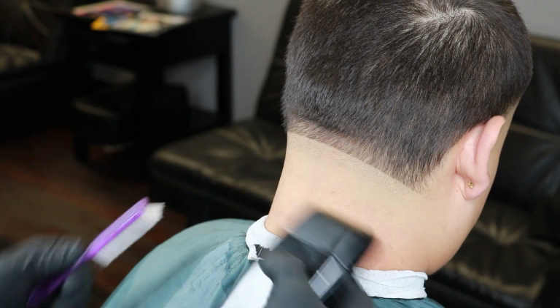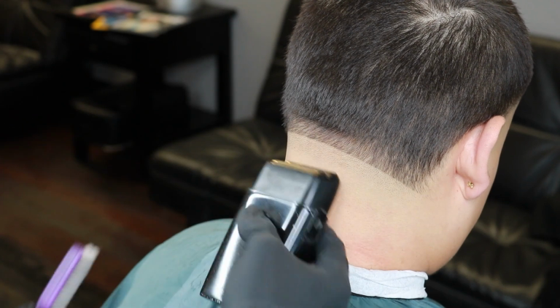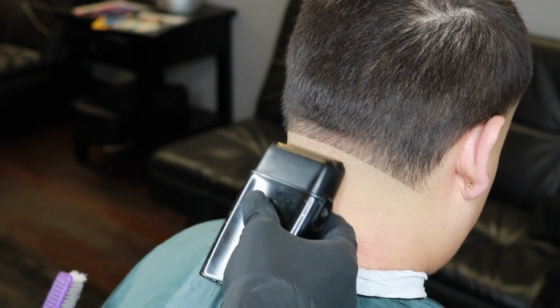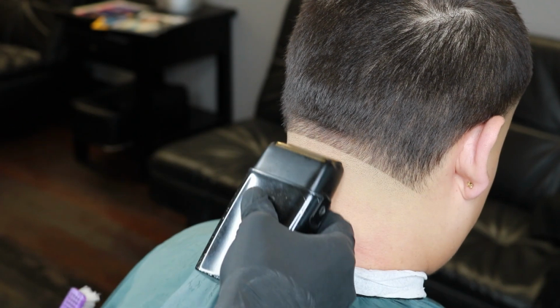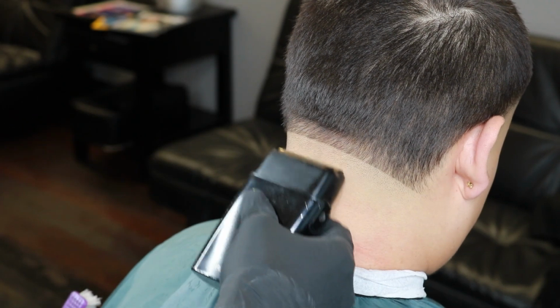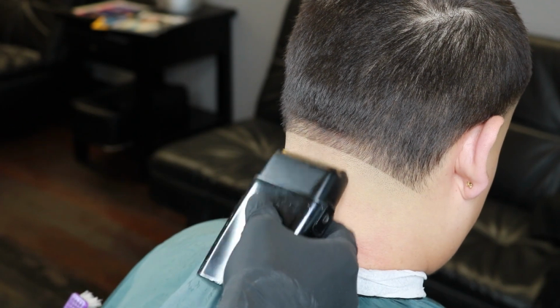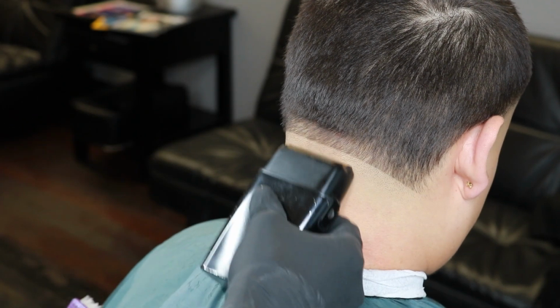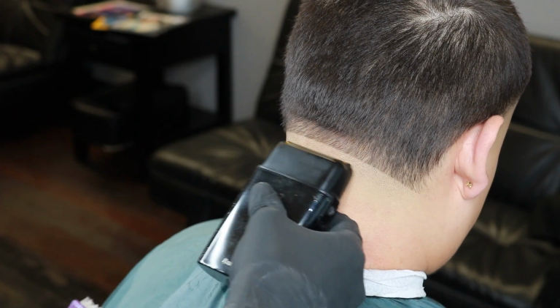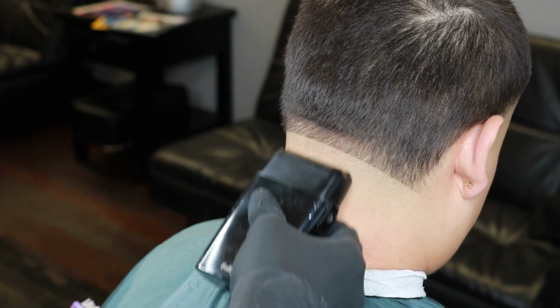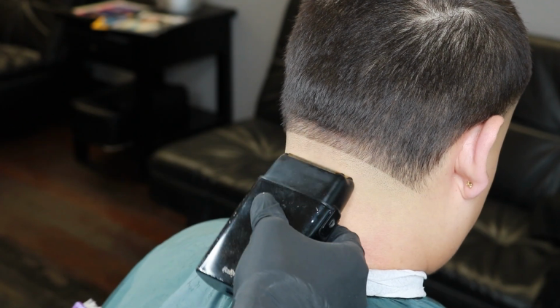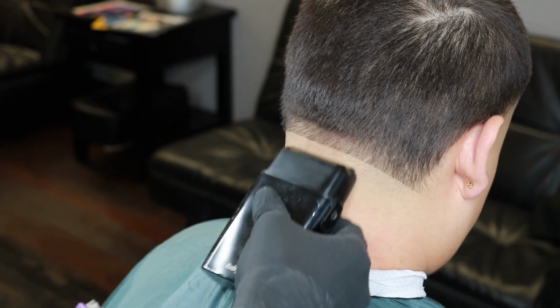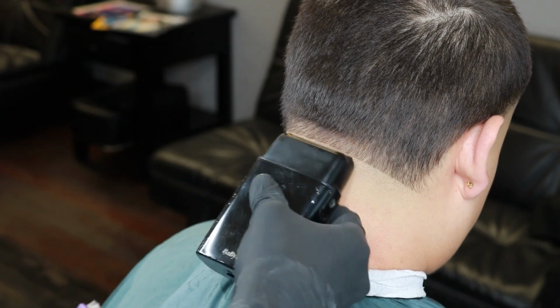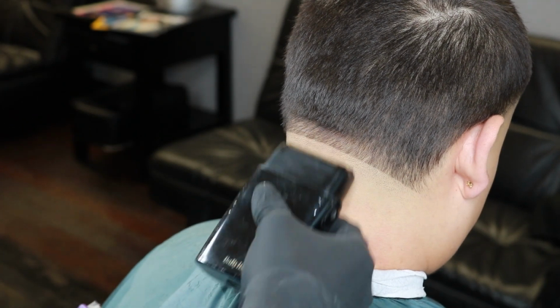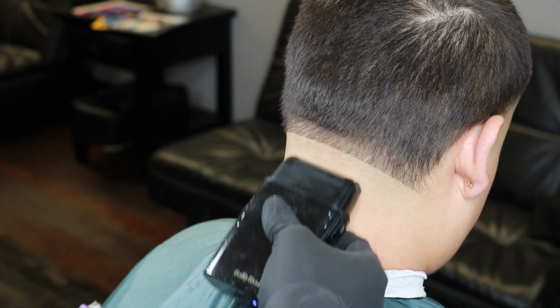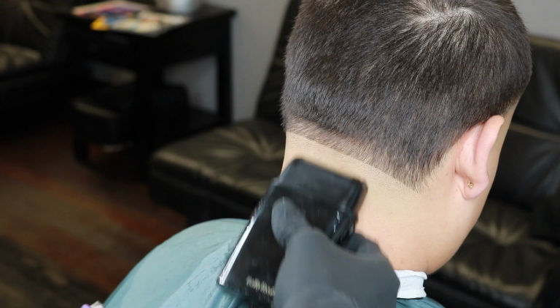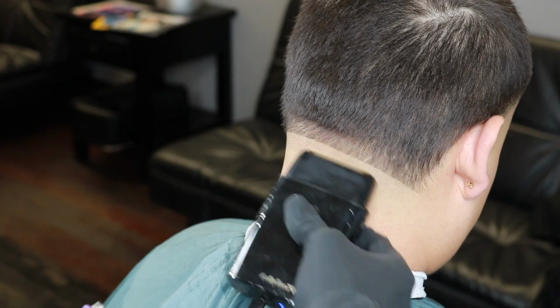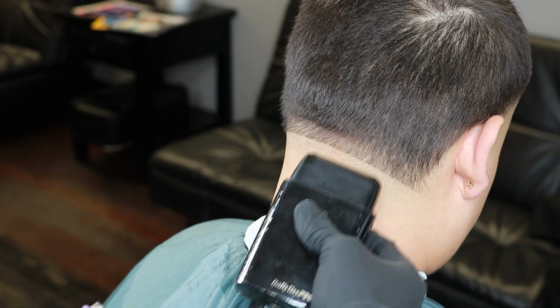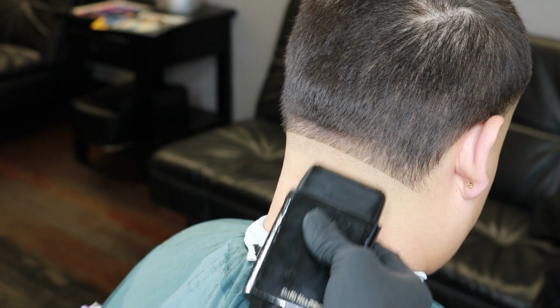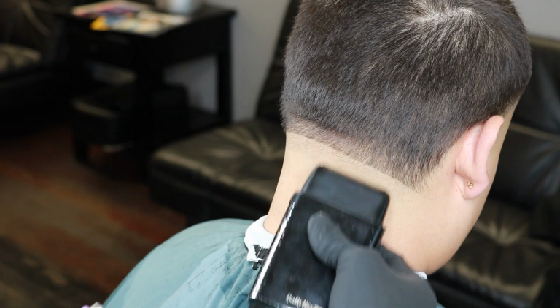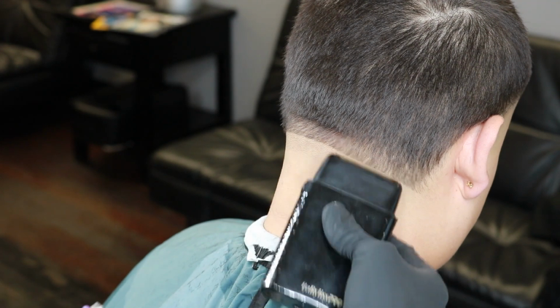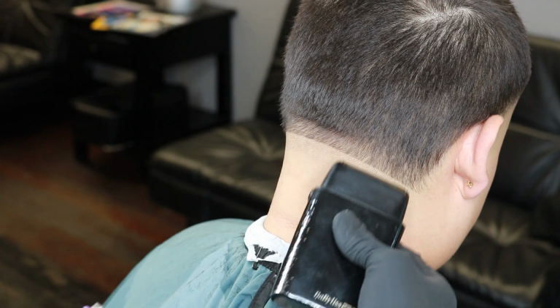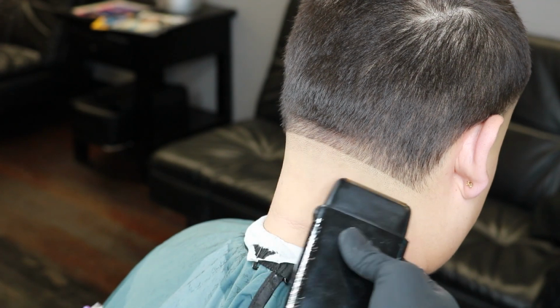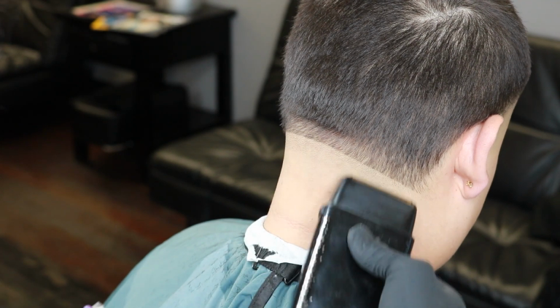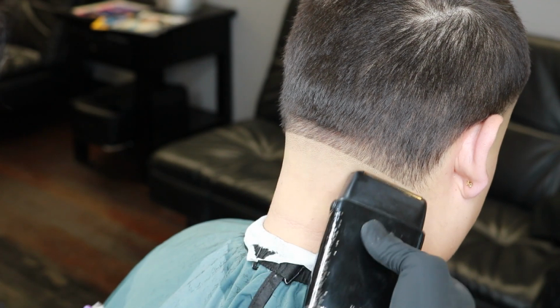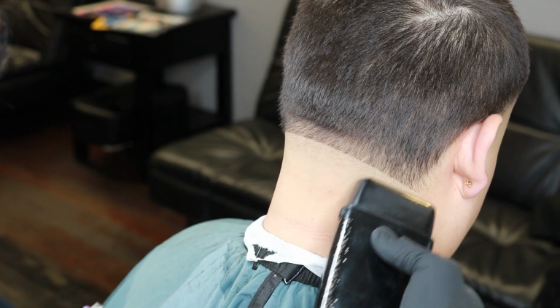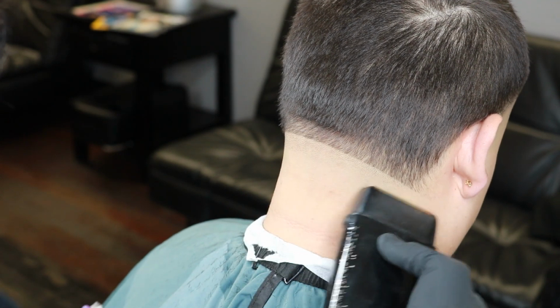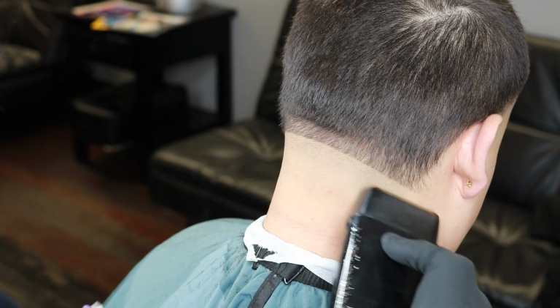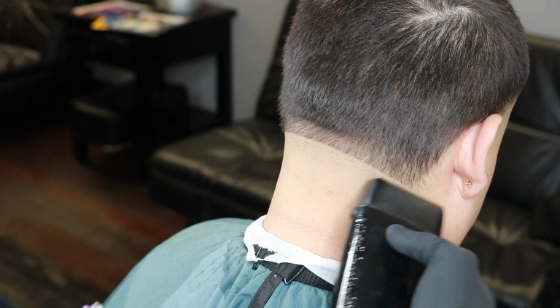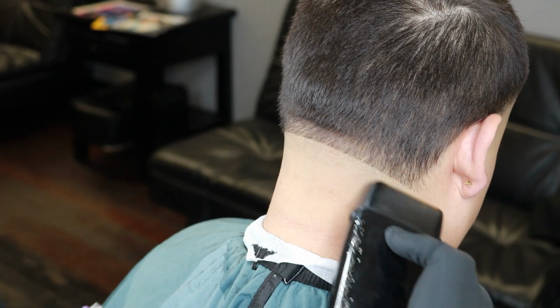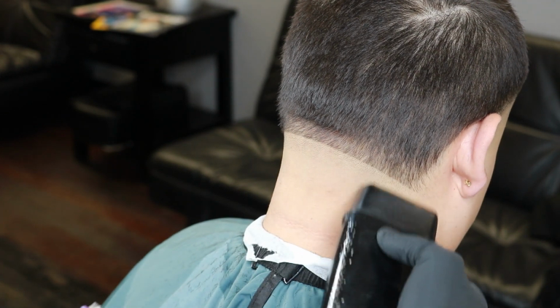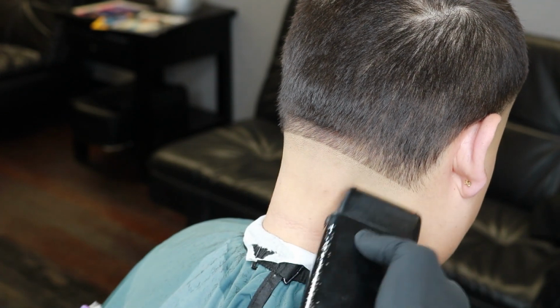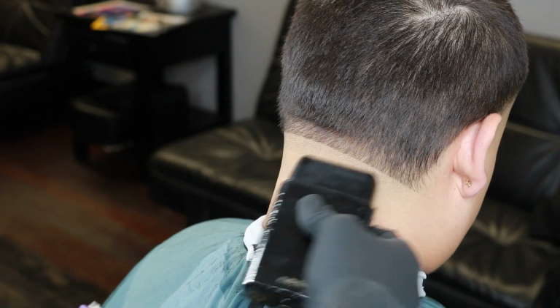After setting in that bald guideline with our foil shavers, you want to start flicking out to get rid of that harsh guideline we have set in.